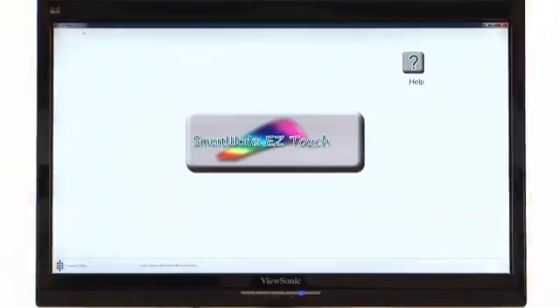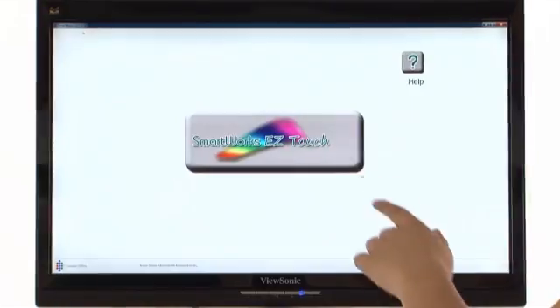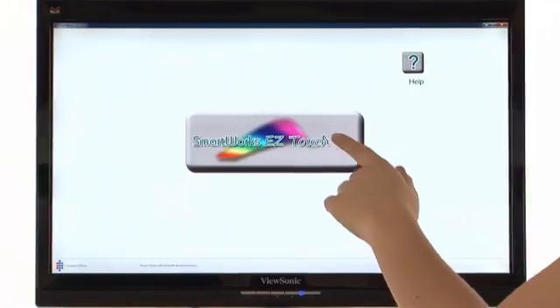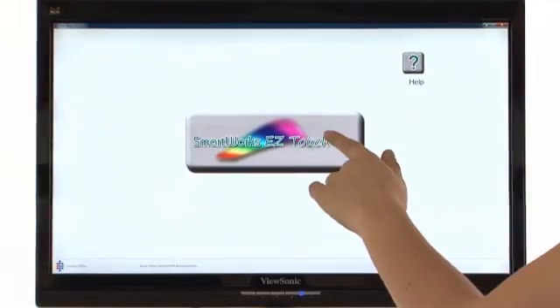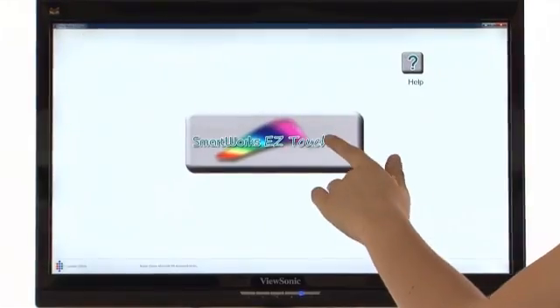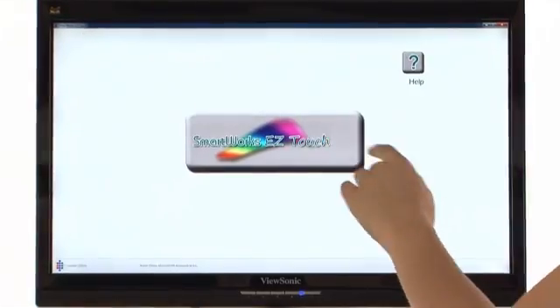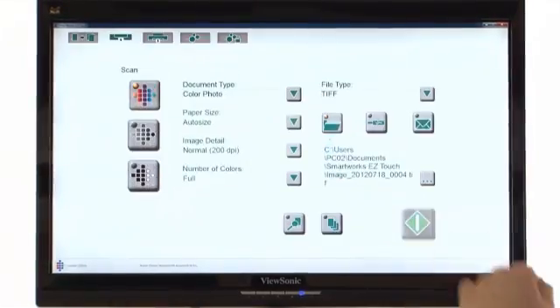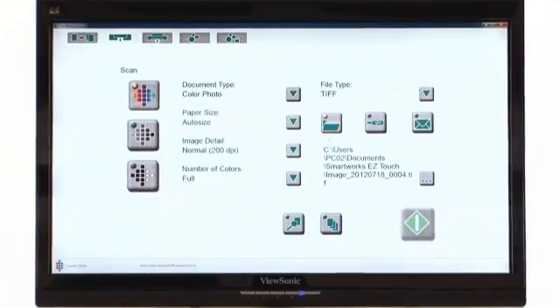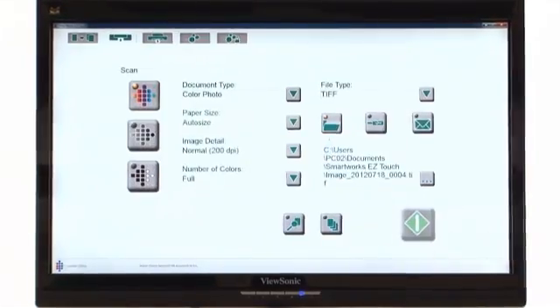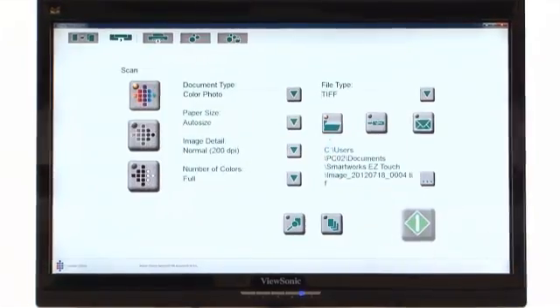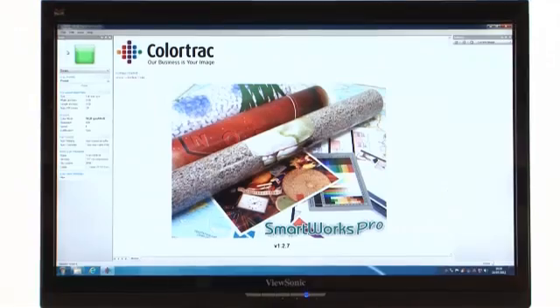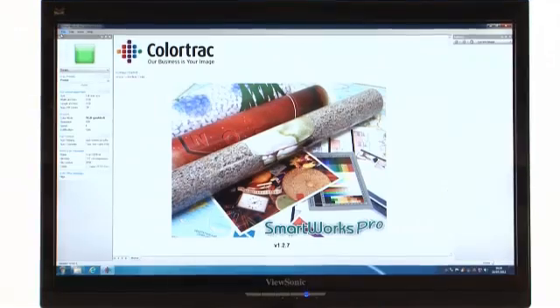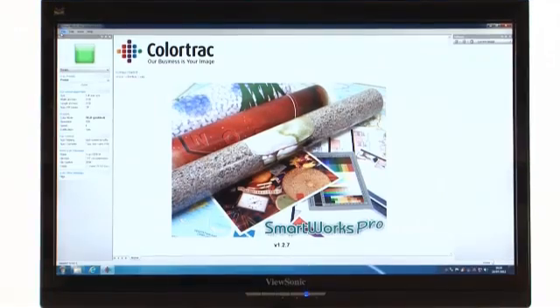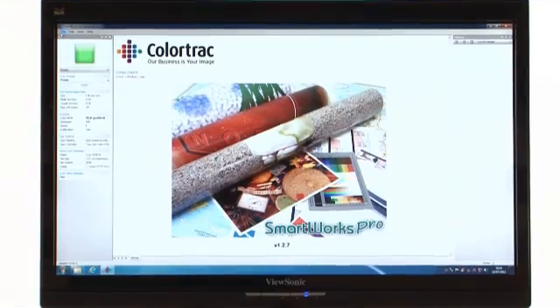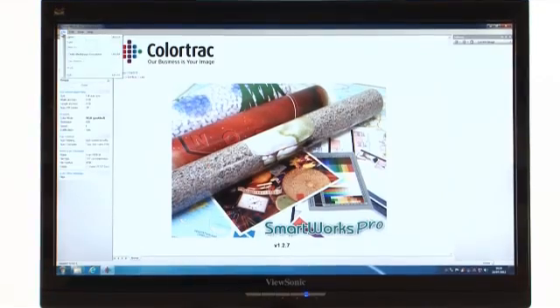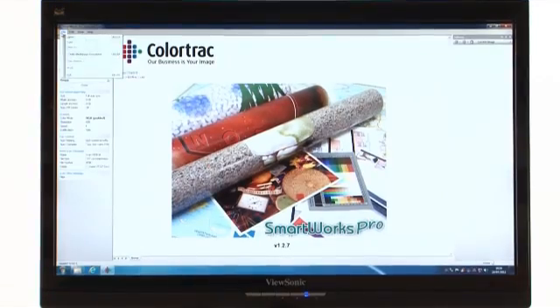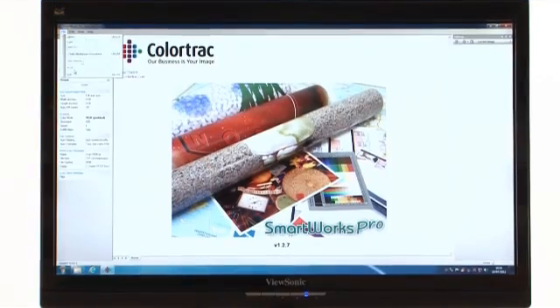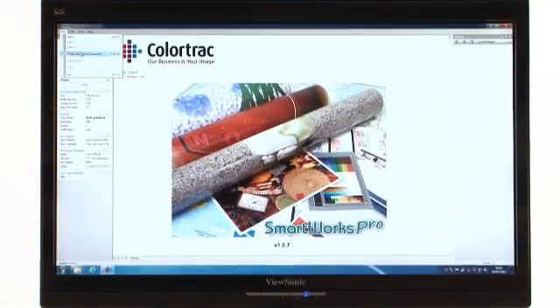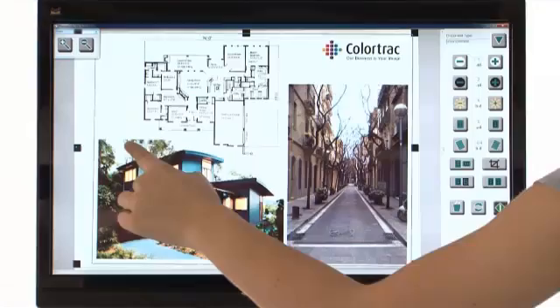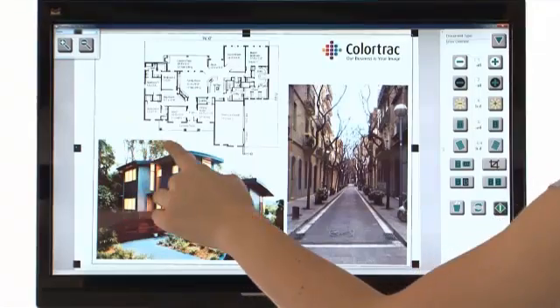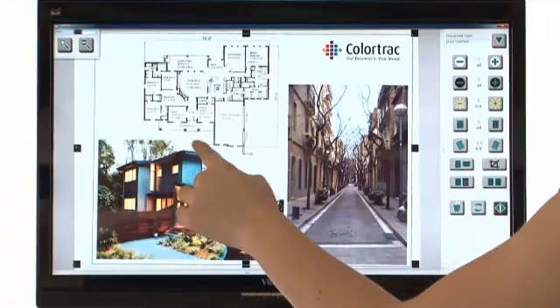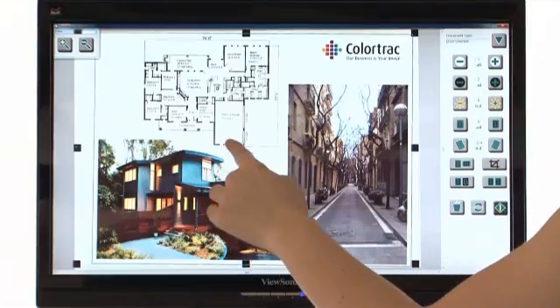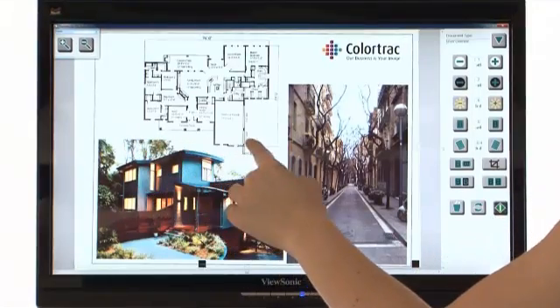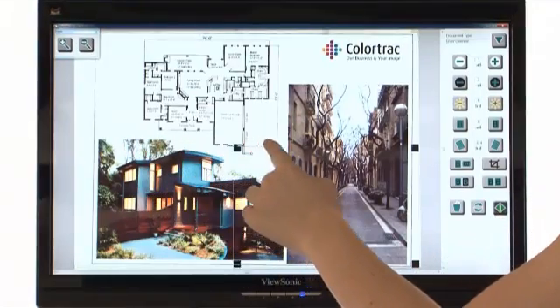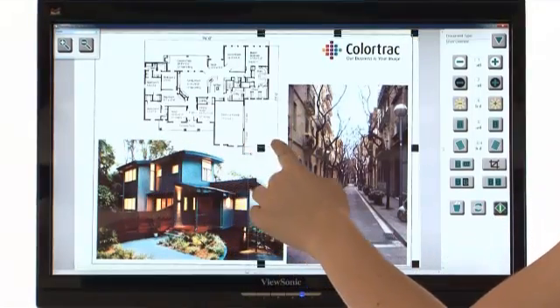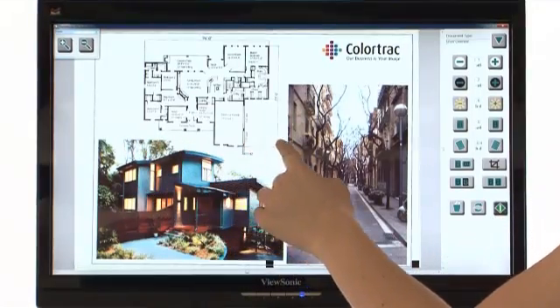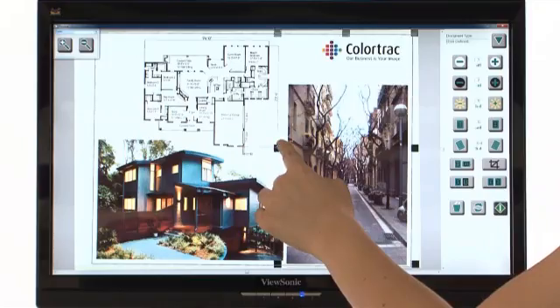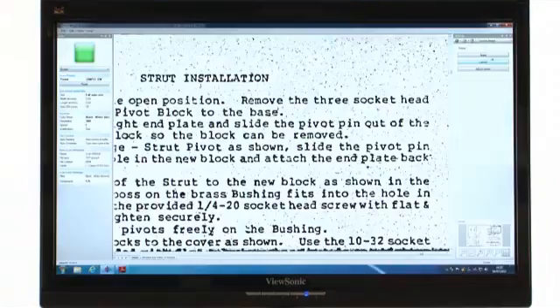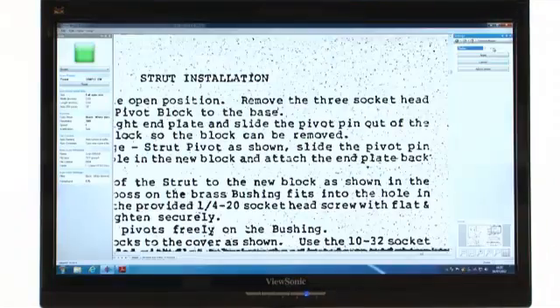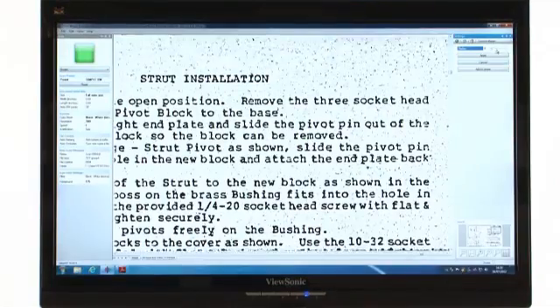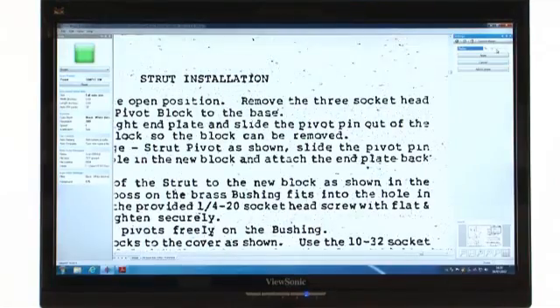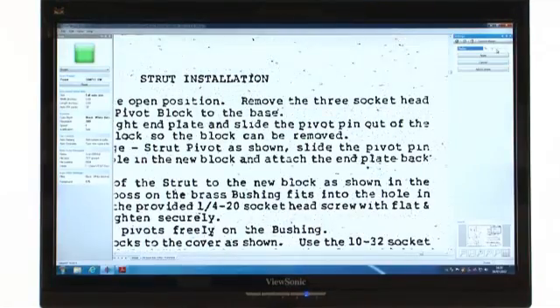ColorTrack's EasyTouch and SmartWorks Pro software: simple, effective and productive.